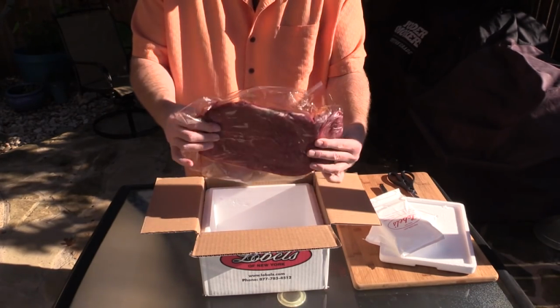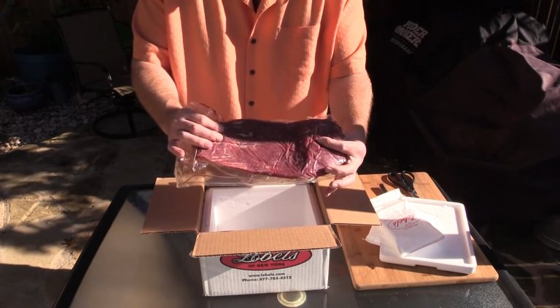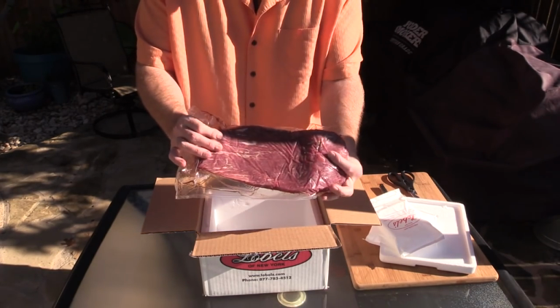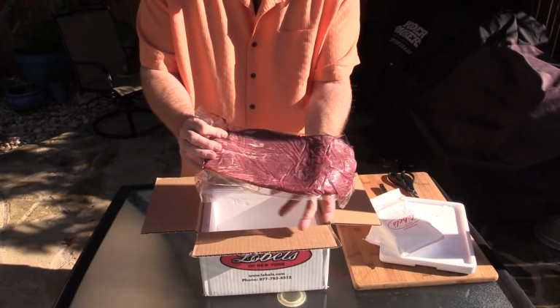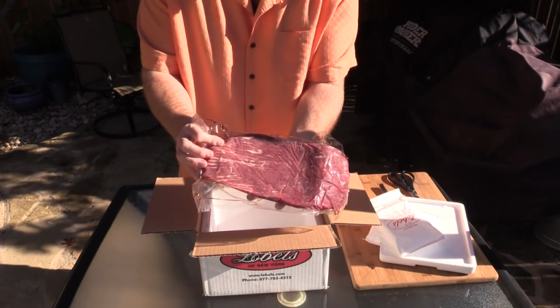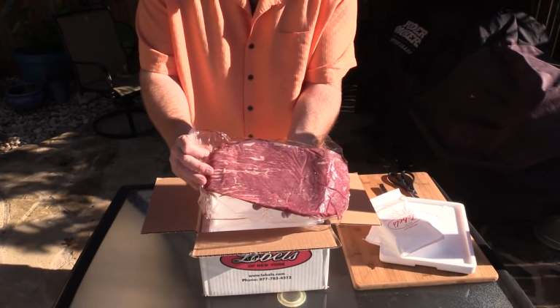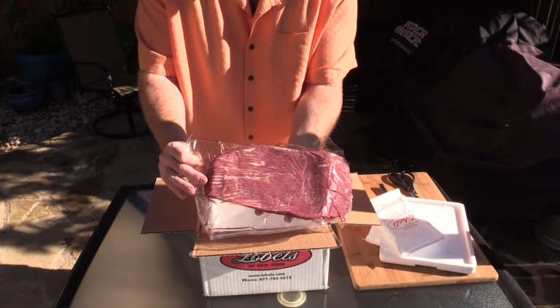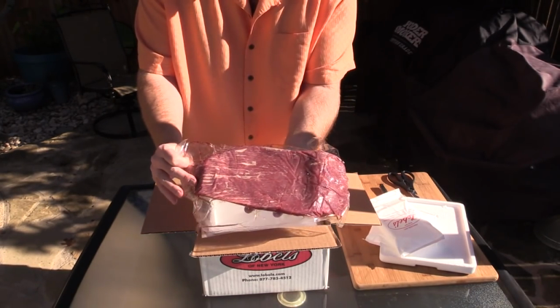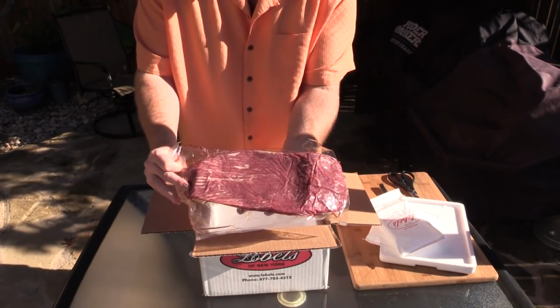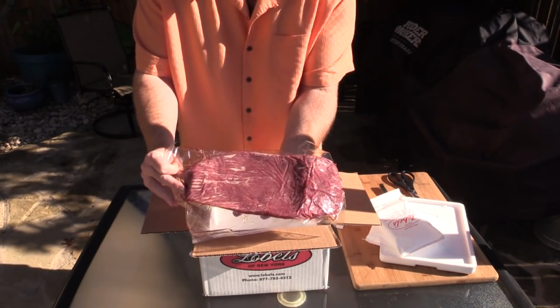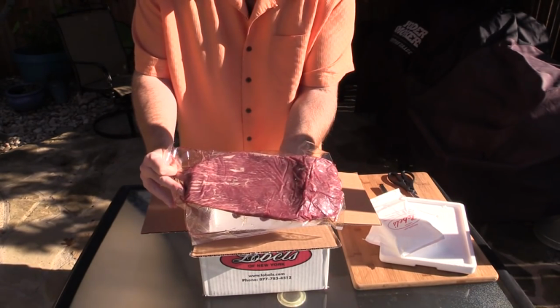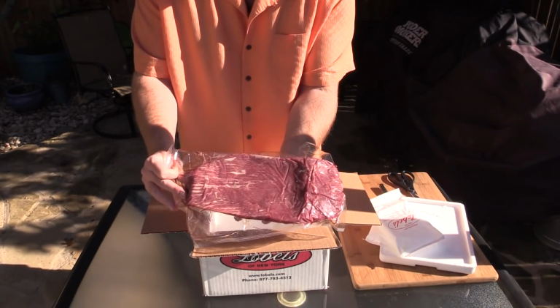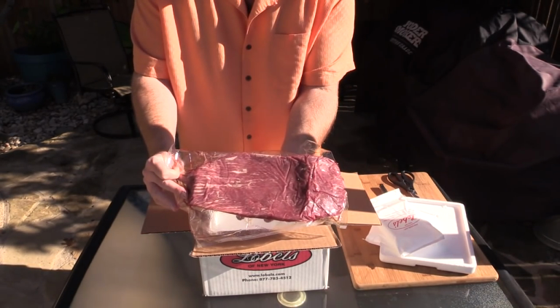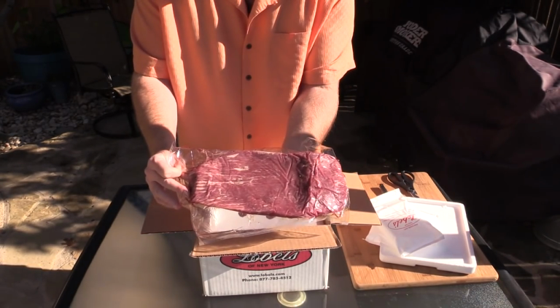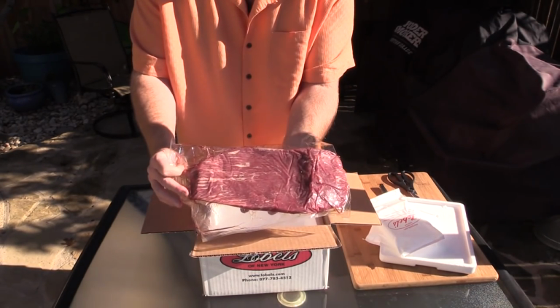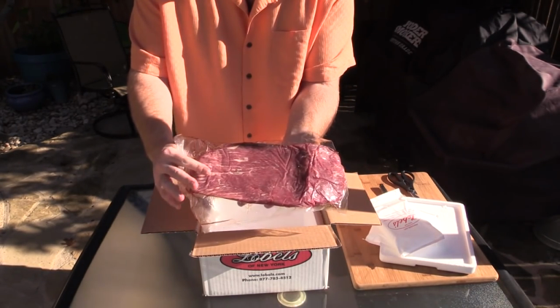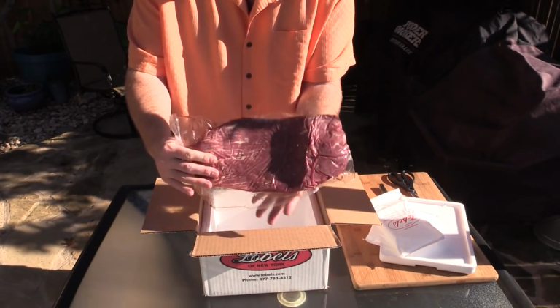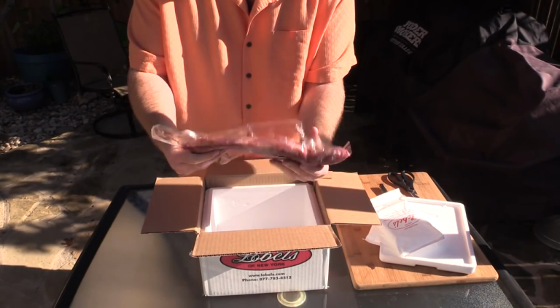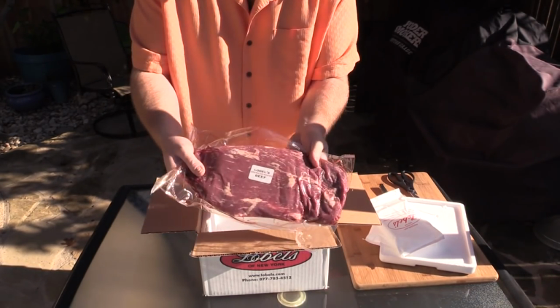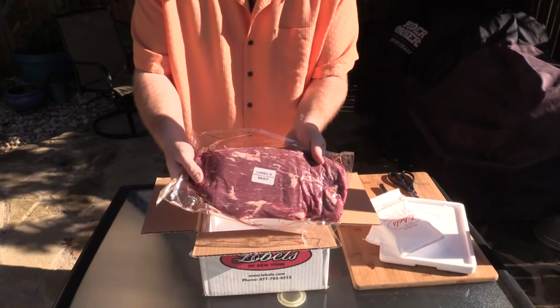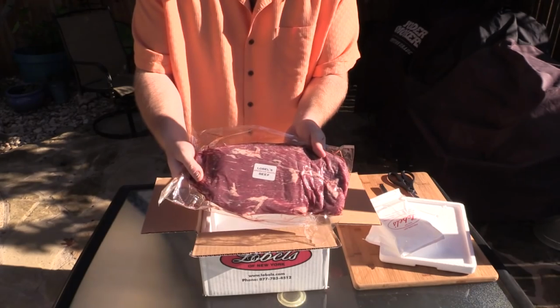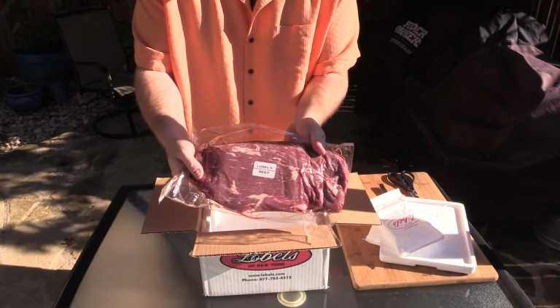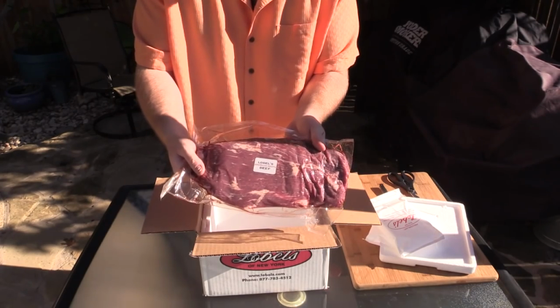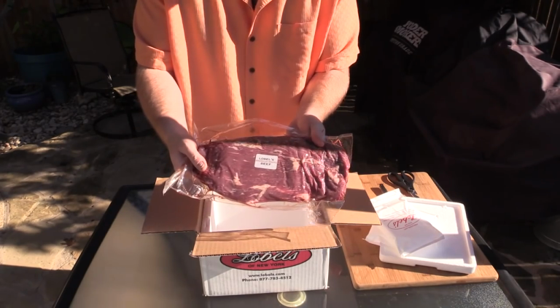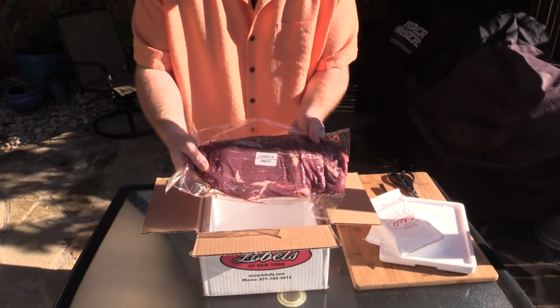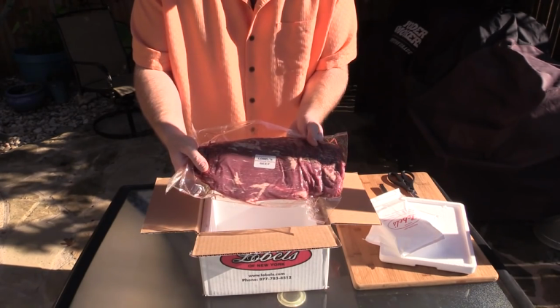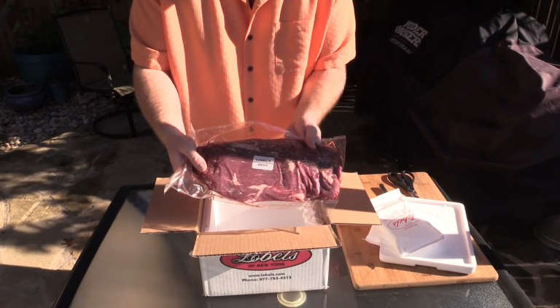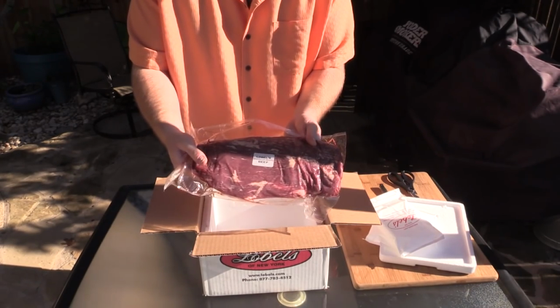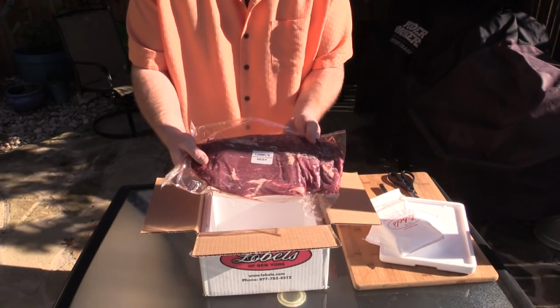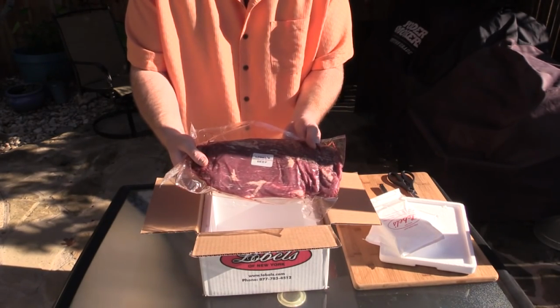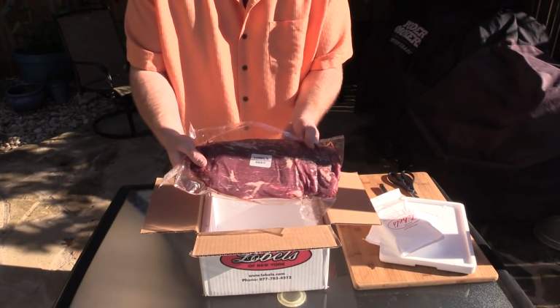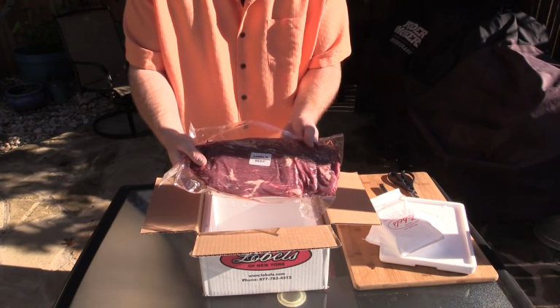Check out that marbling. Isn't that fine? That's going to be some good eating. Let's show you what we're going to do with this.